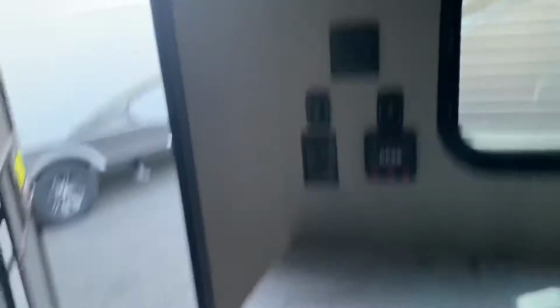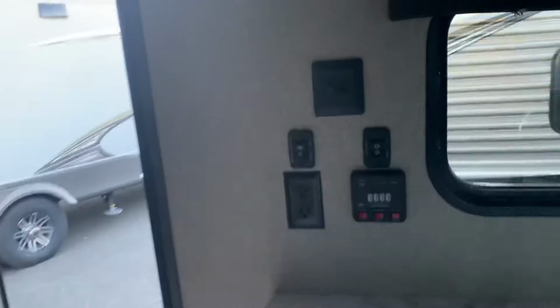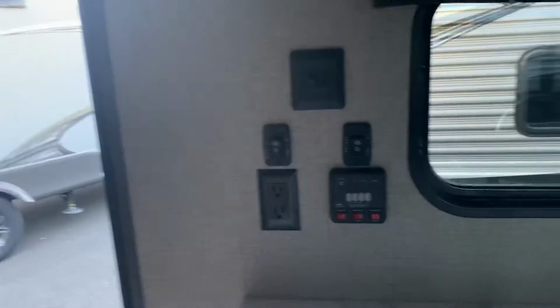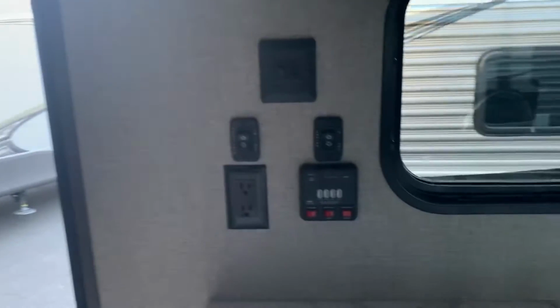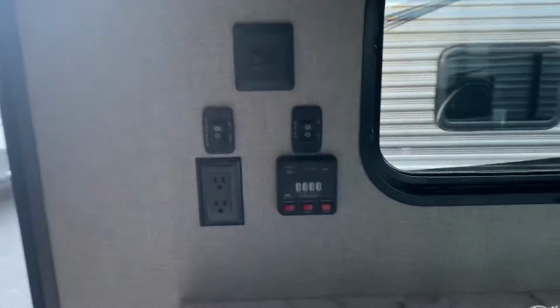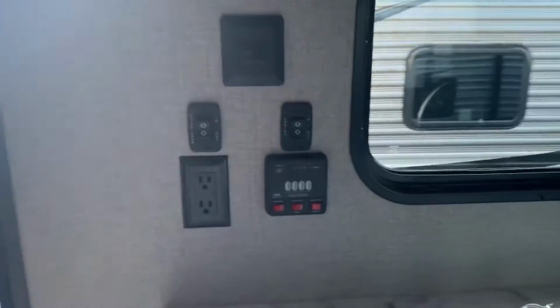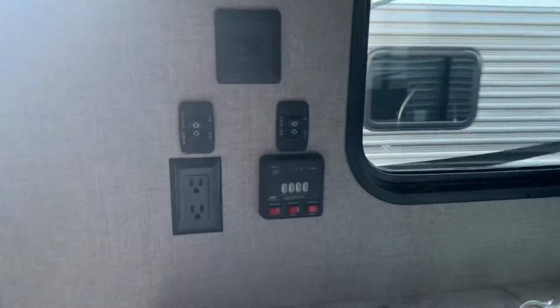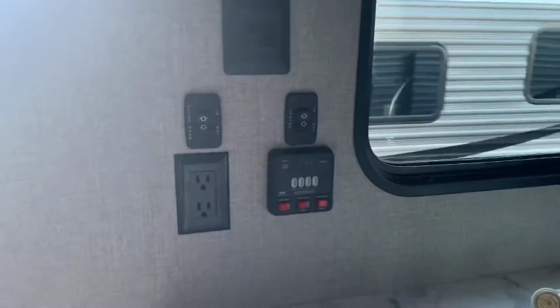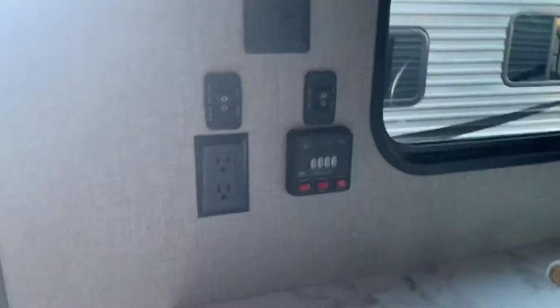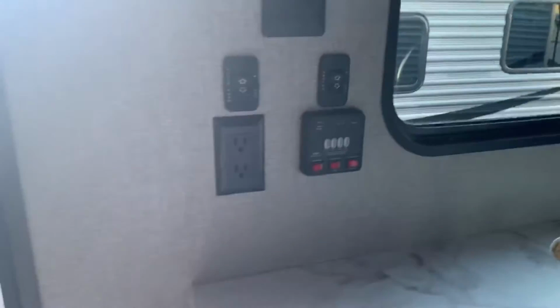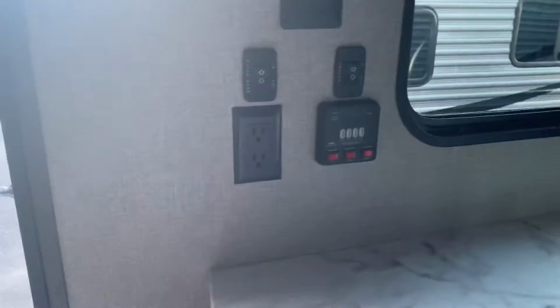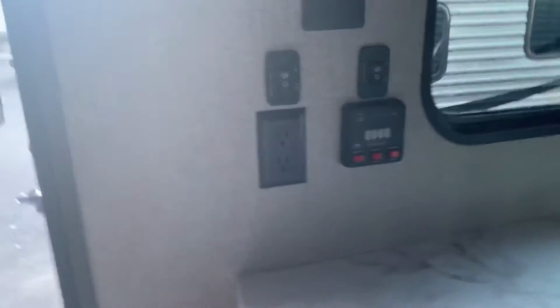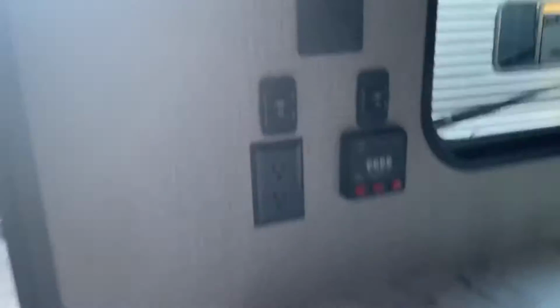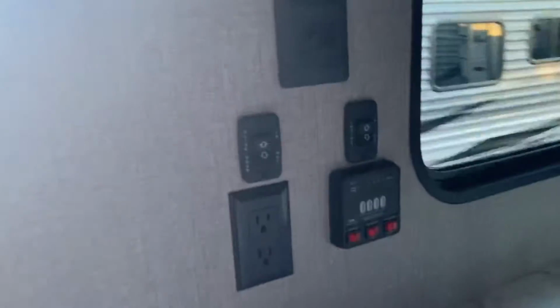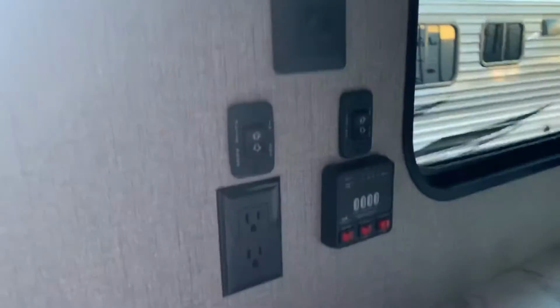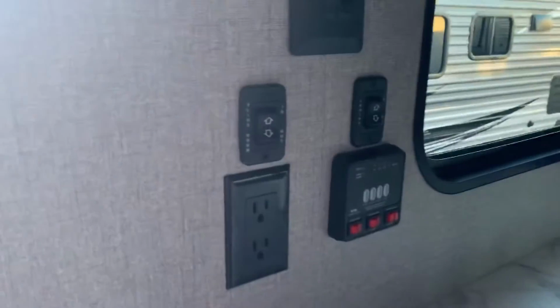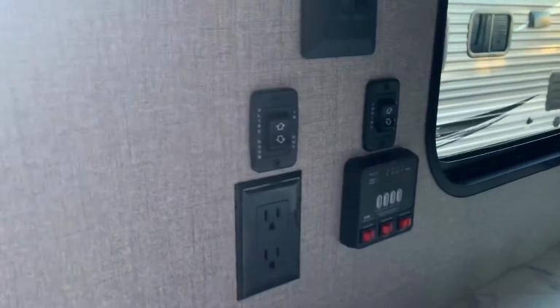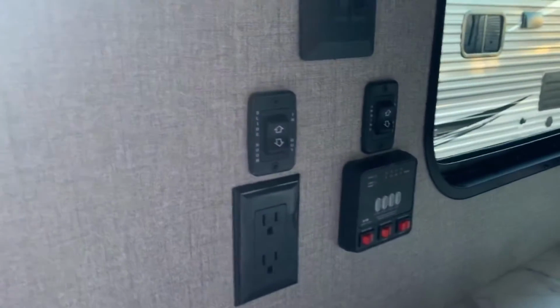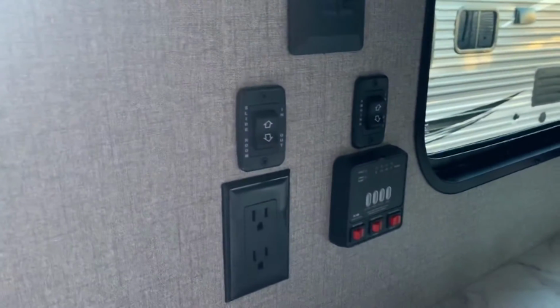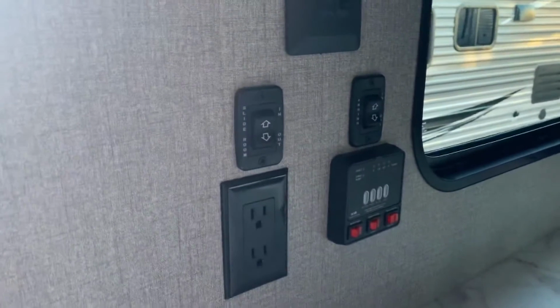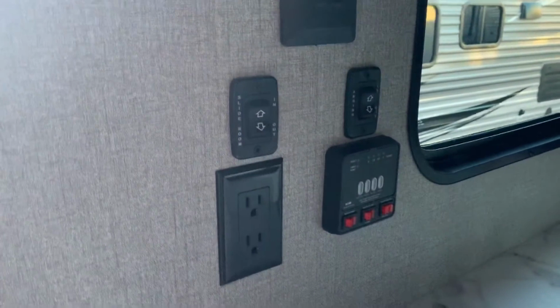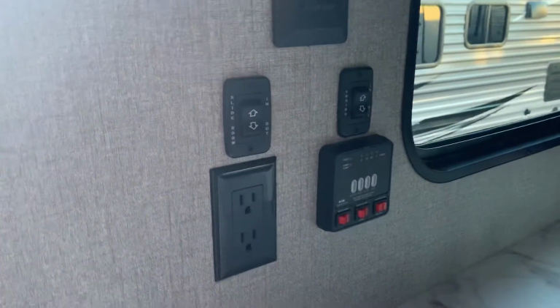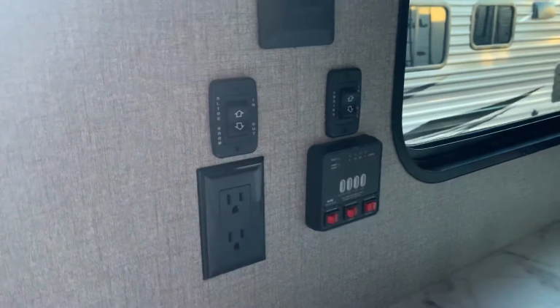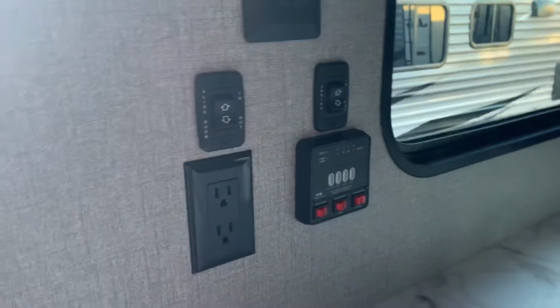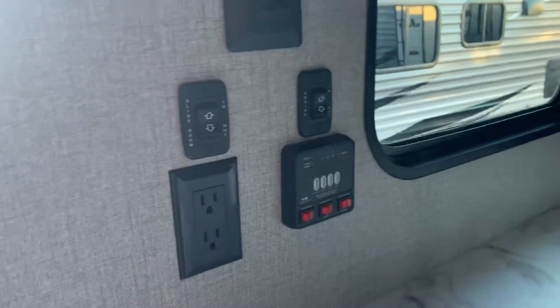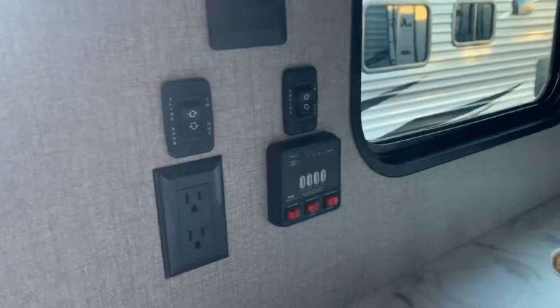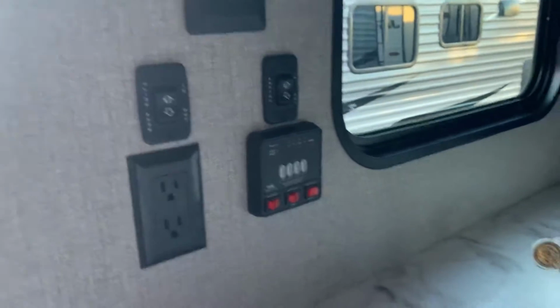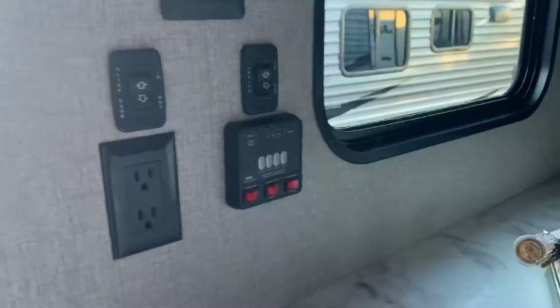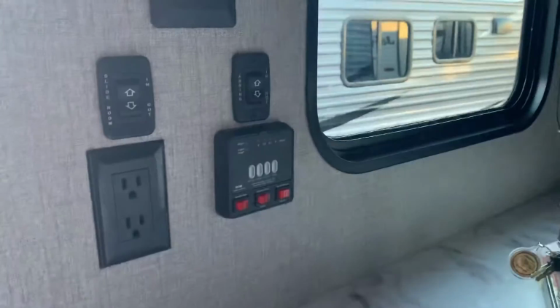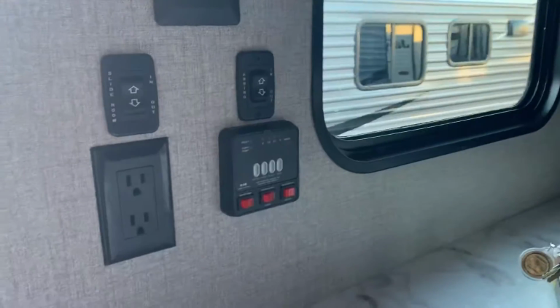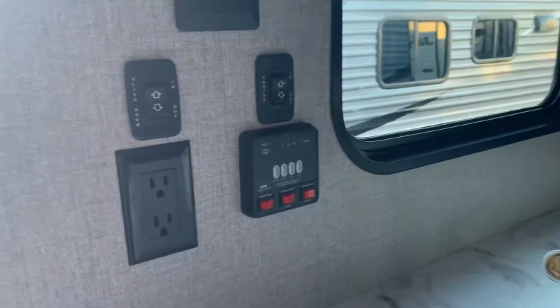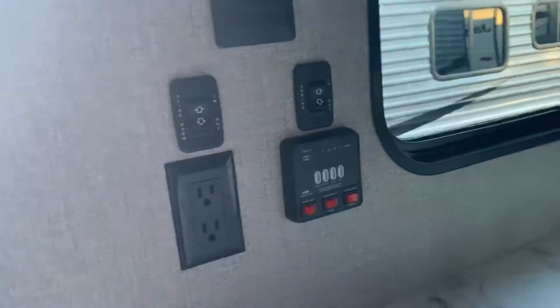Over here we have all of our controls. It's going to work your awning, your slides, your lights — all that good stuff.